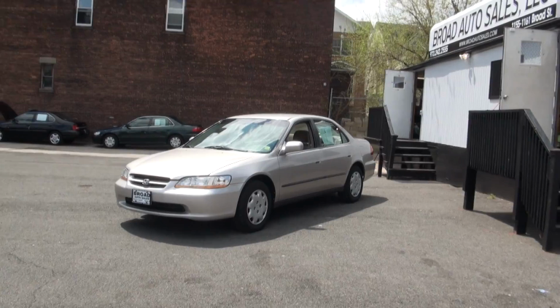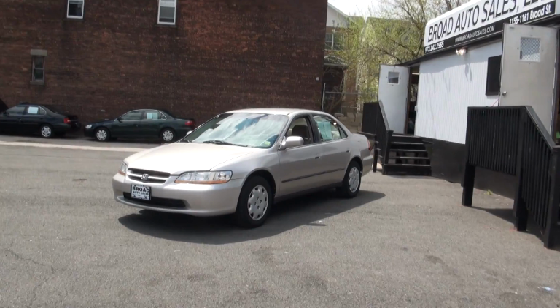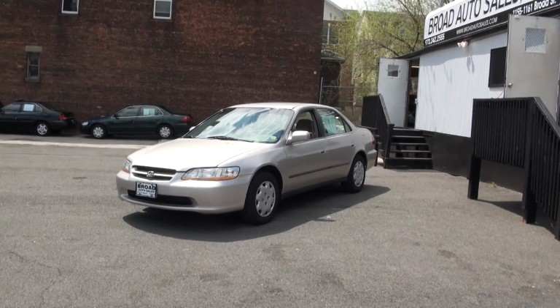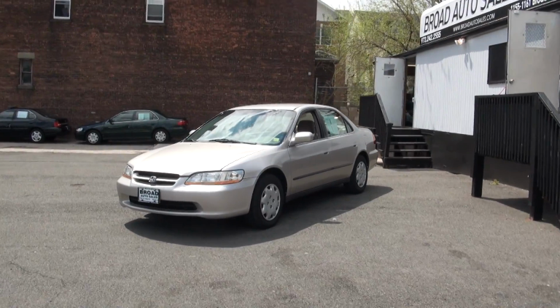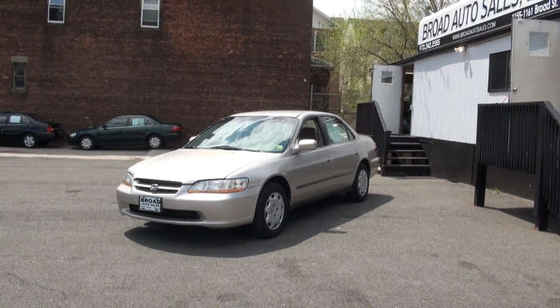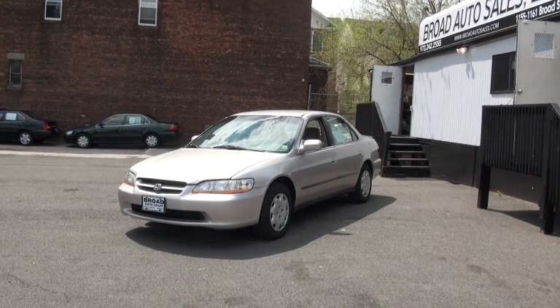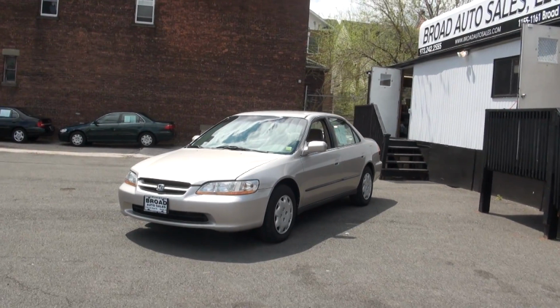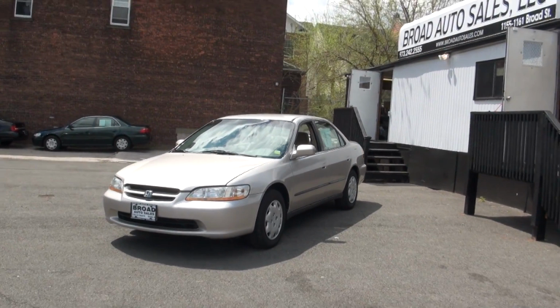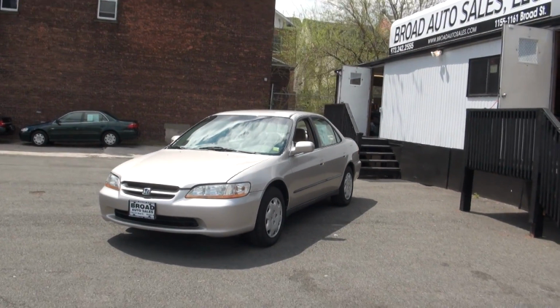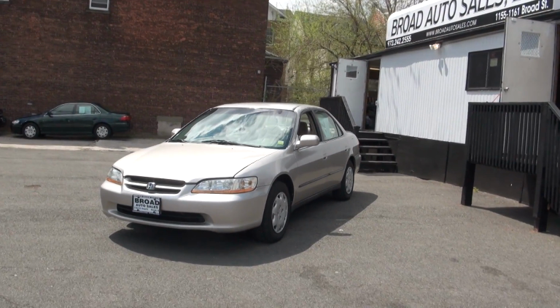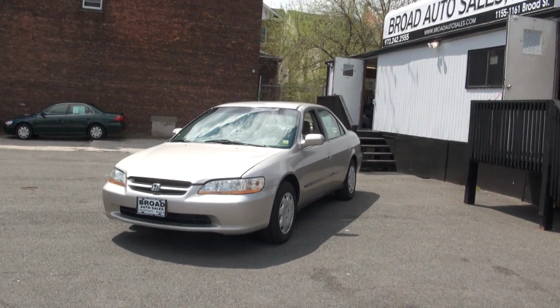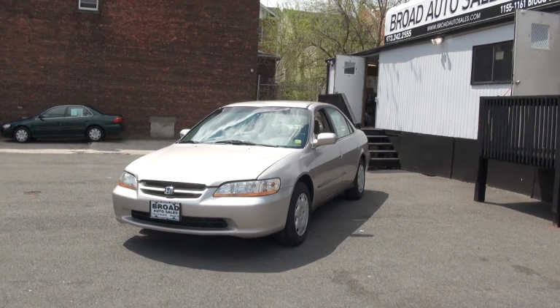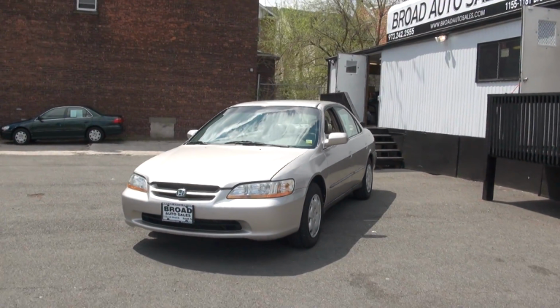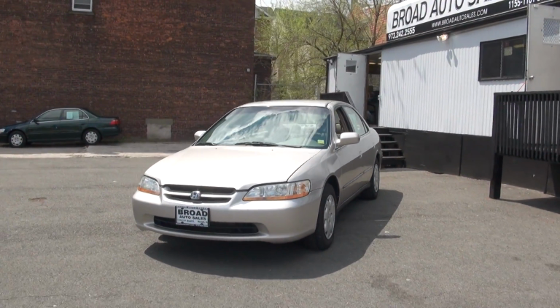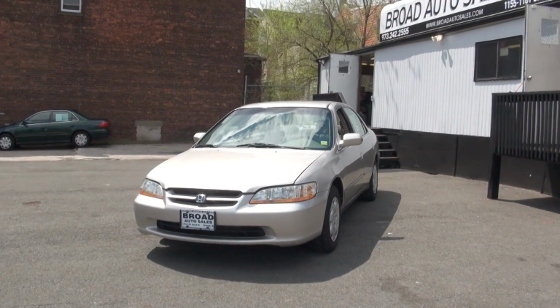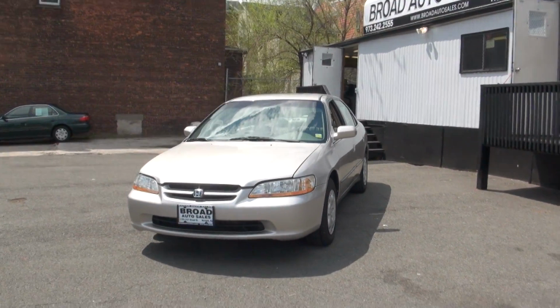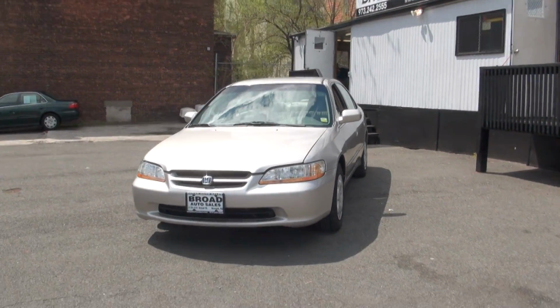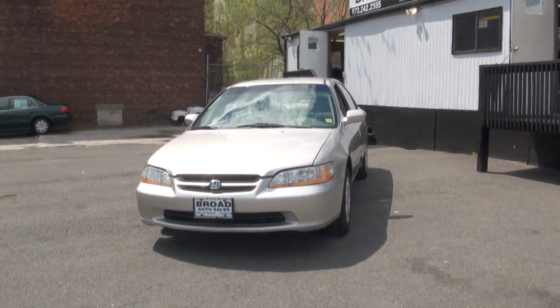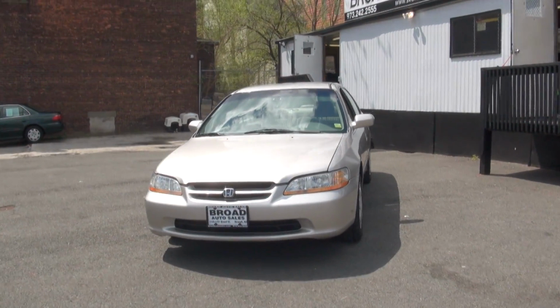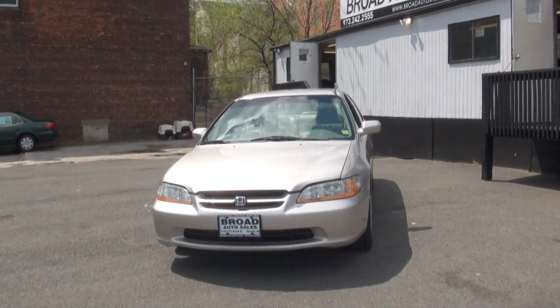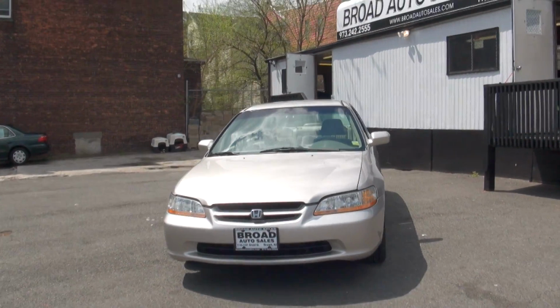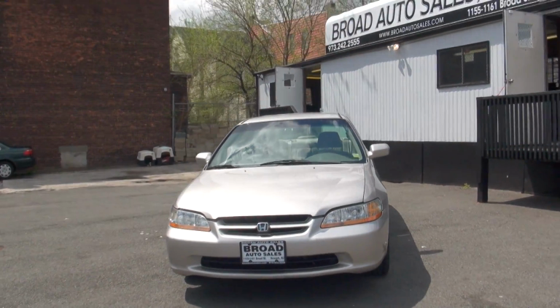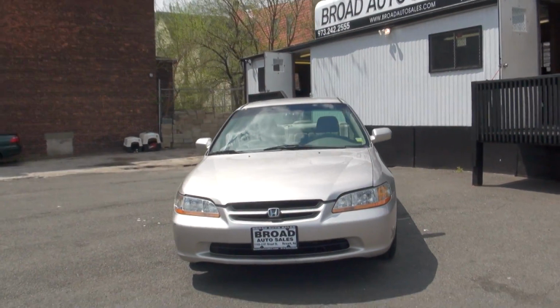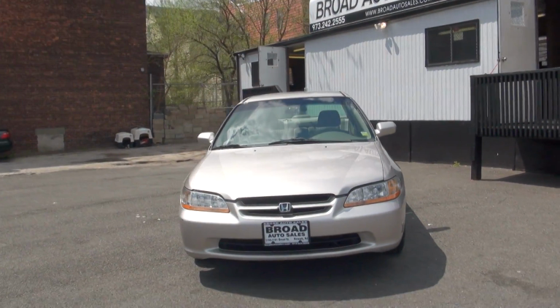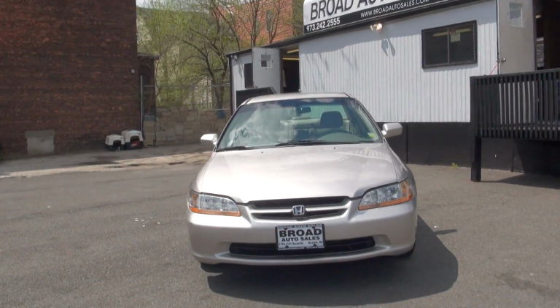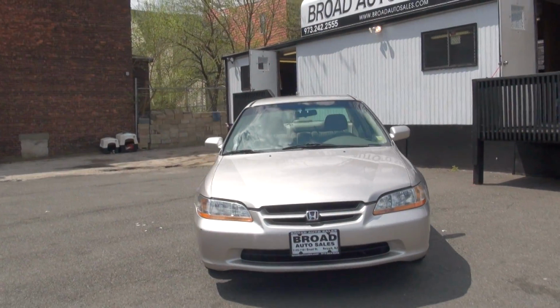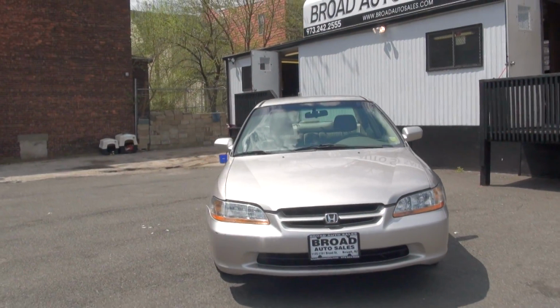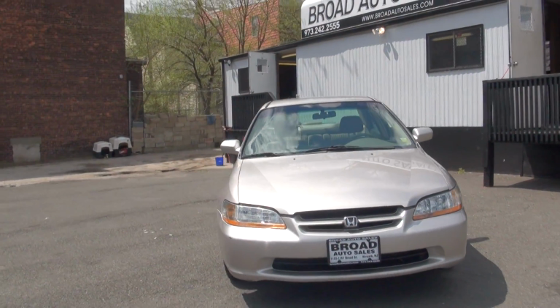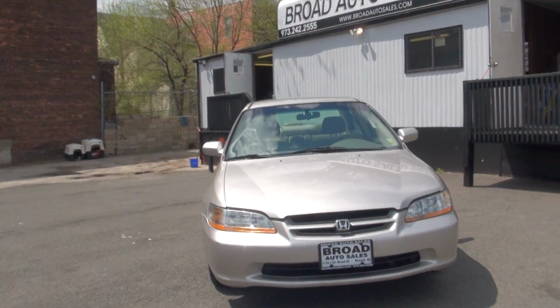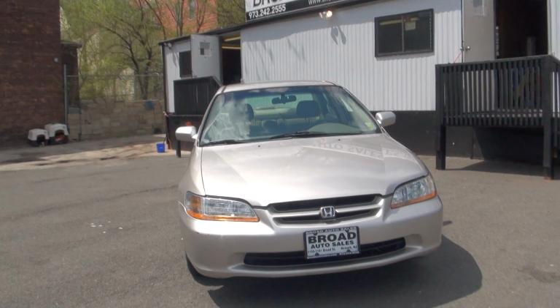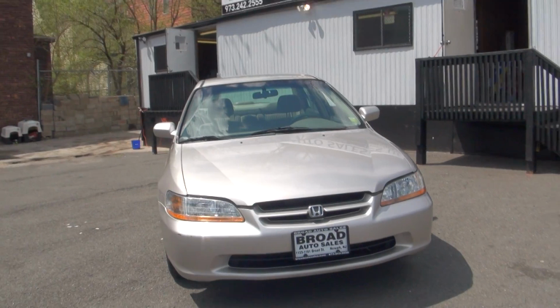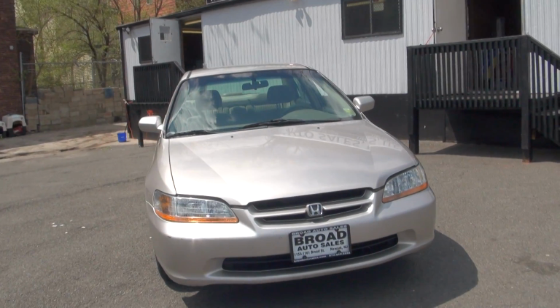Welcome to Broad Auto Sales once again. 1998 Honda Accord — this one's an LX edition.